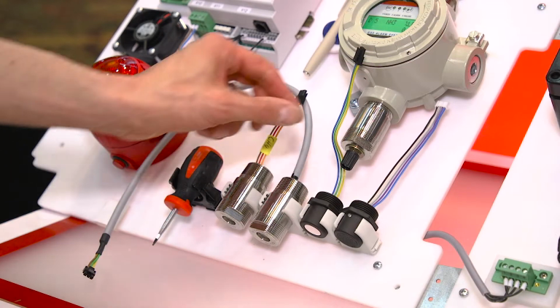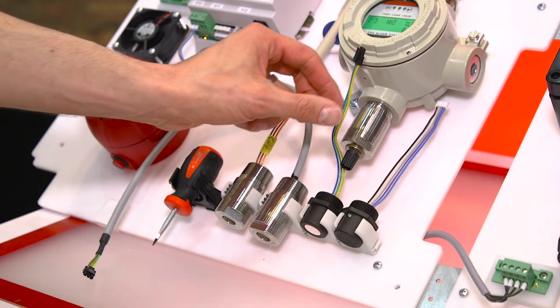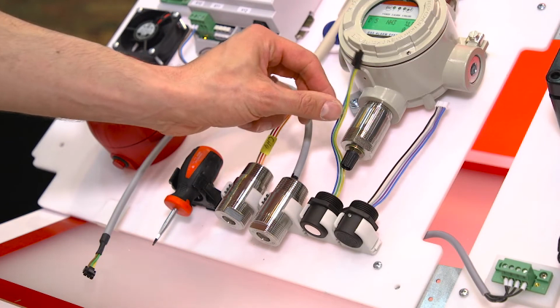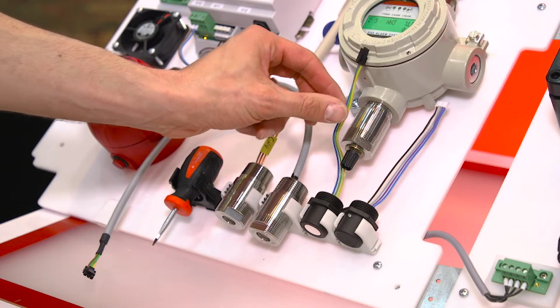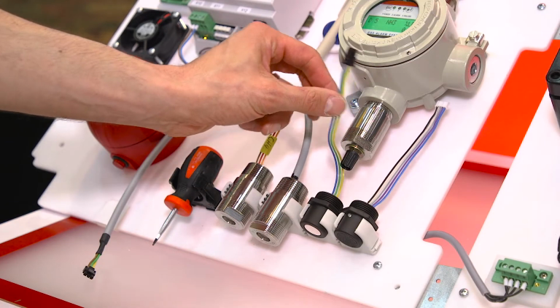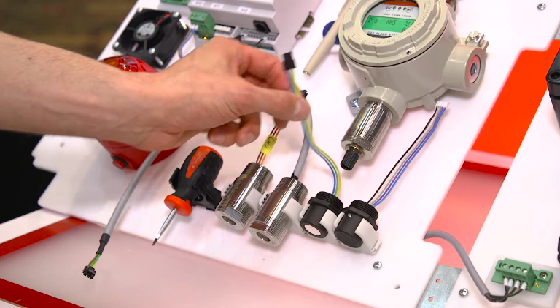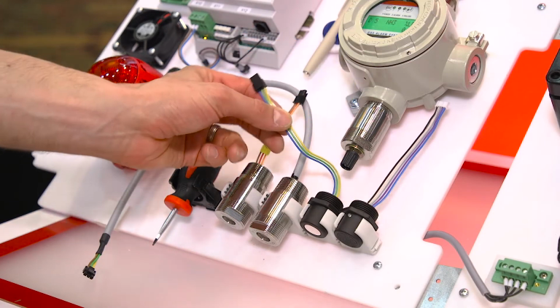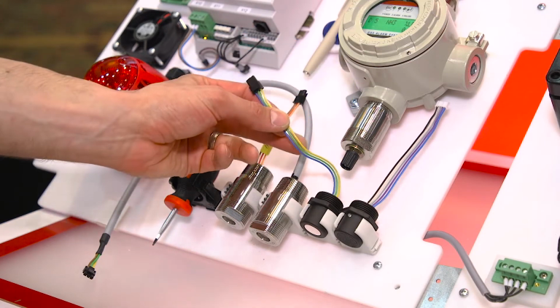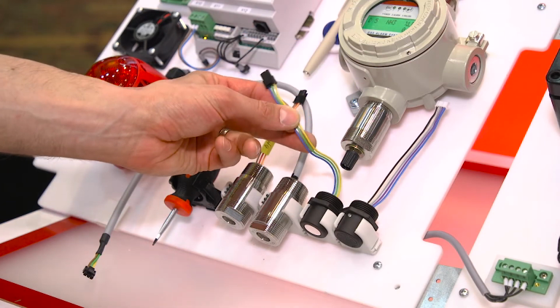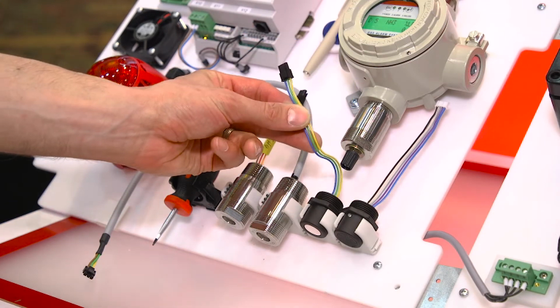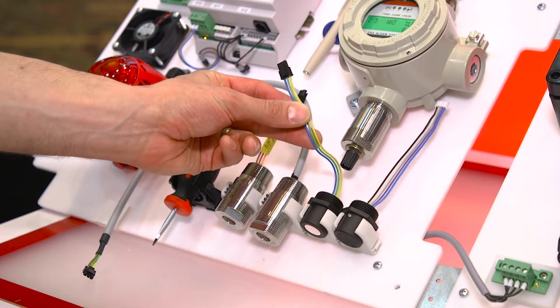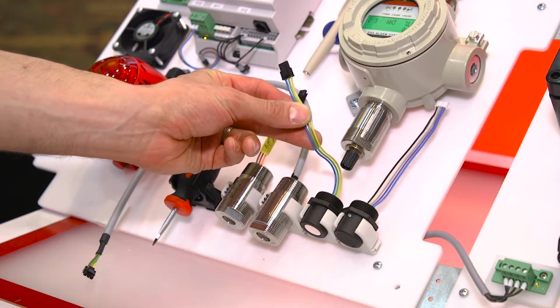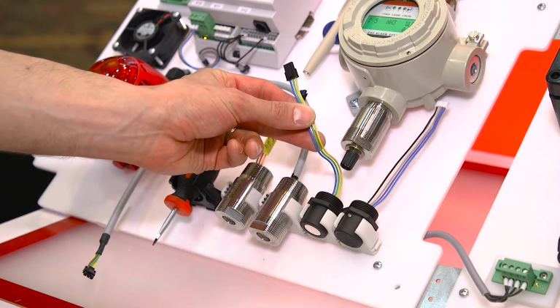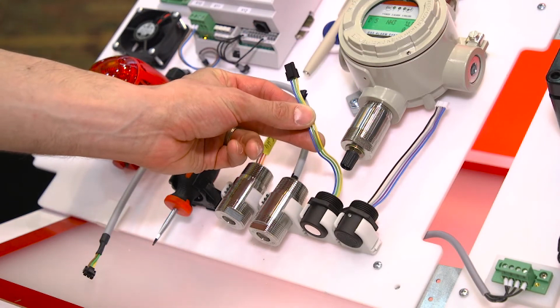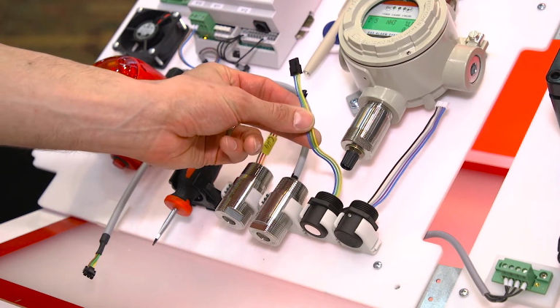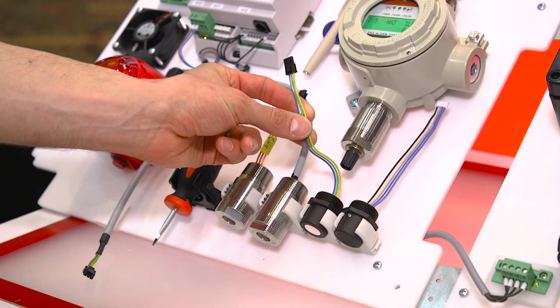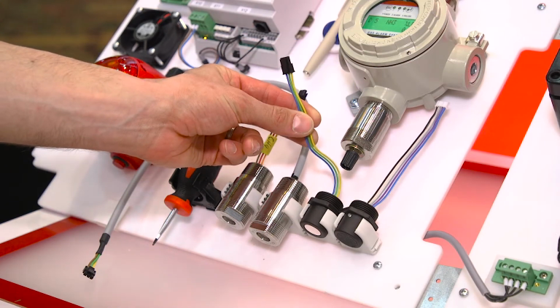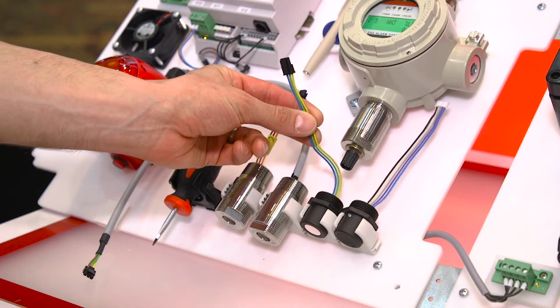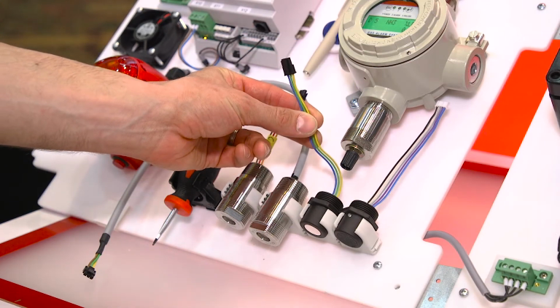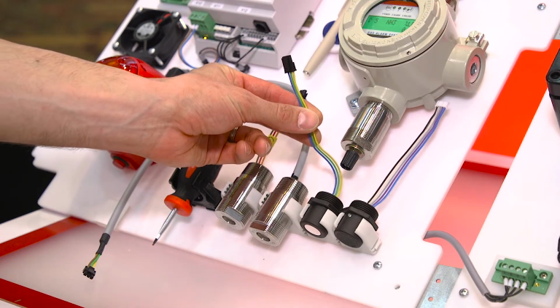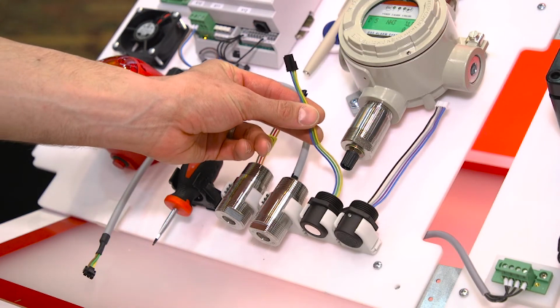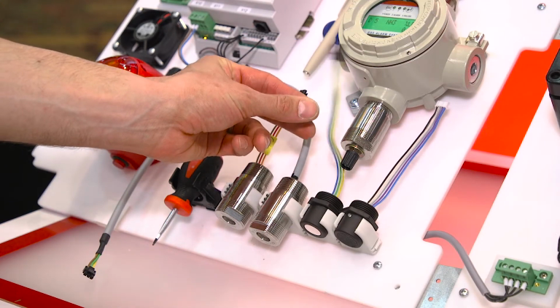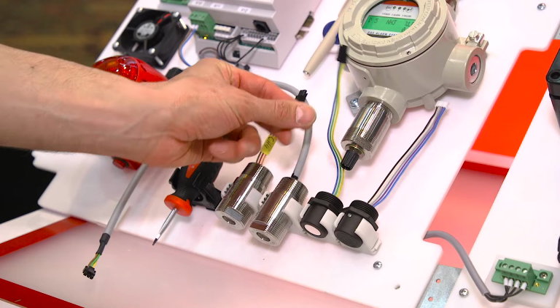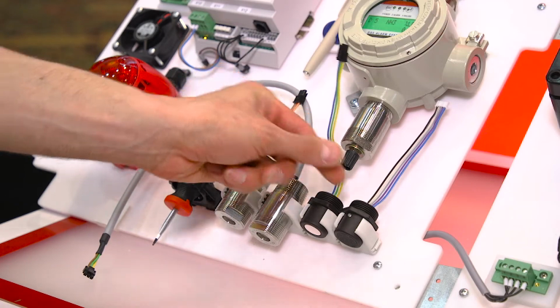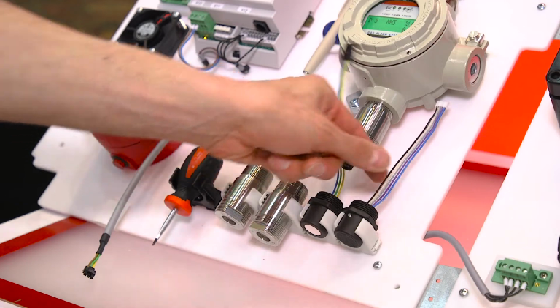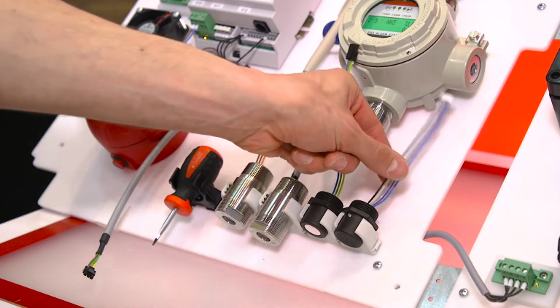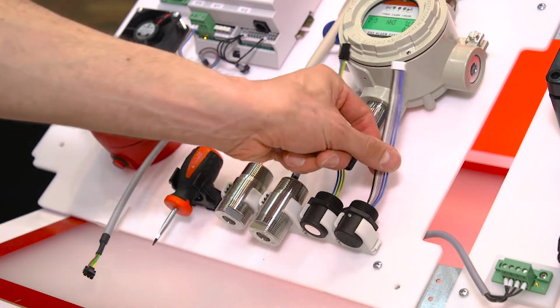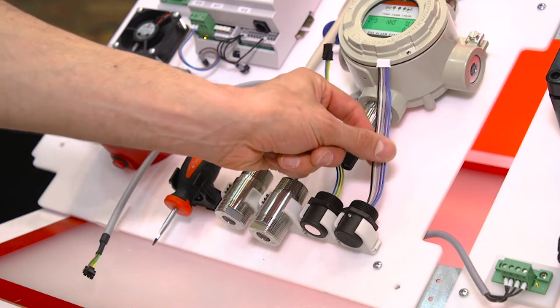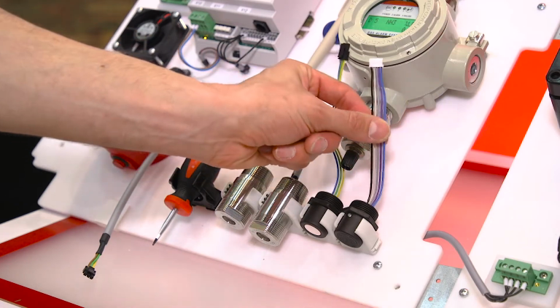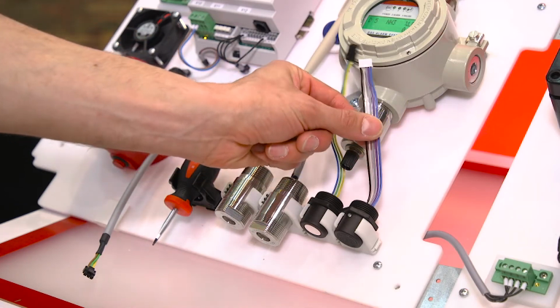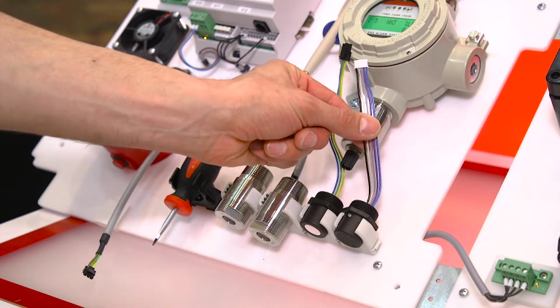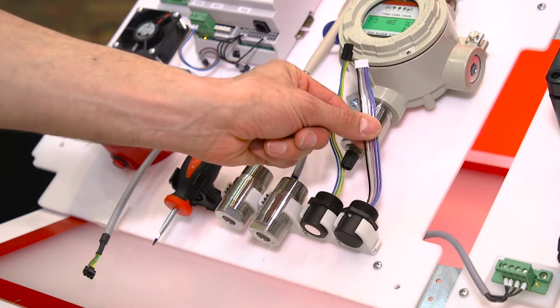The digital sensors are plug-and-play and easily exchangeable. We also have an accessory buzzer and light.